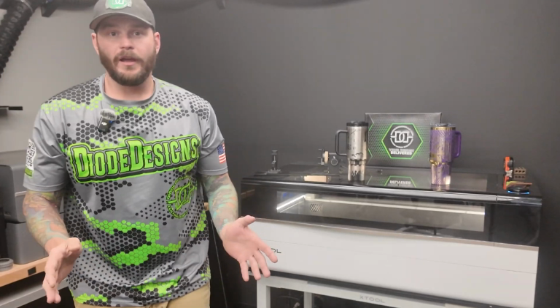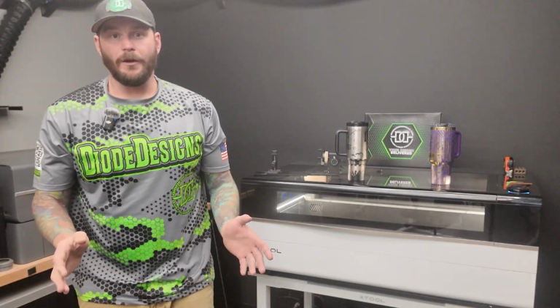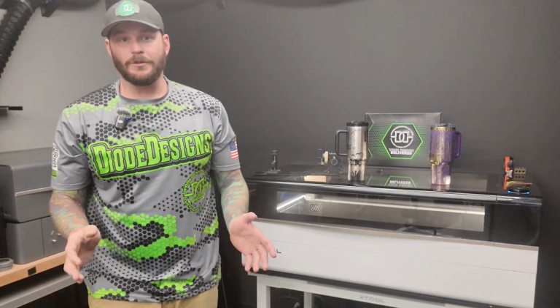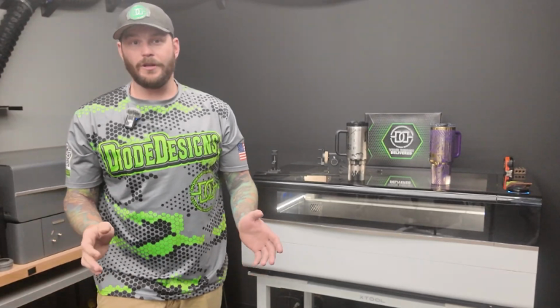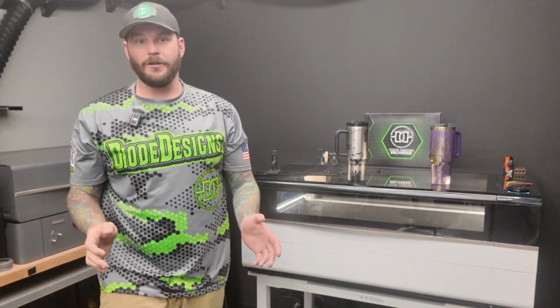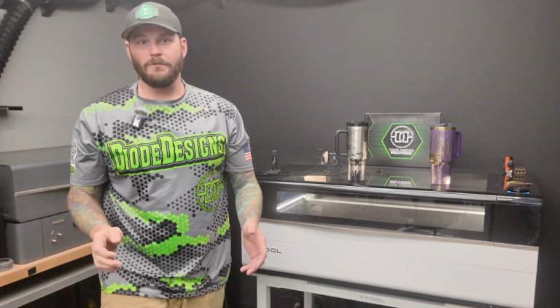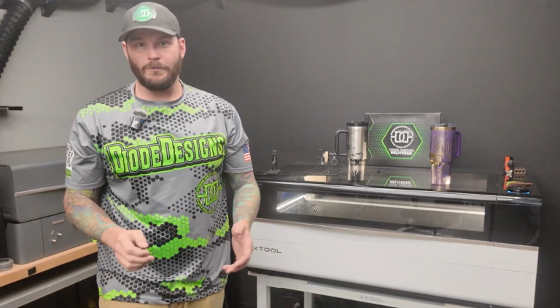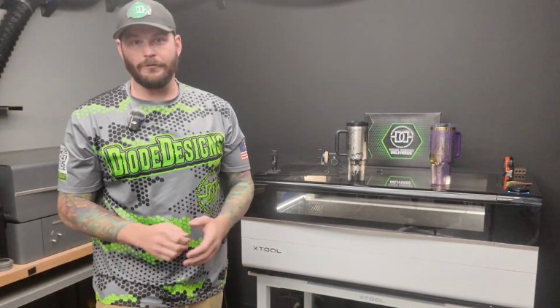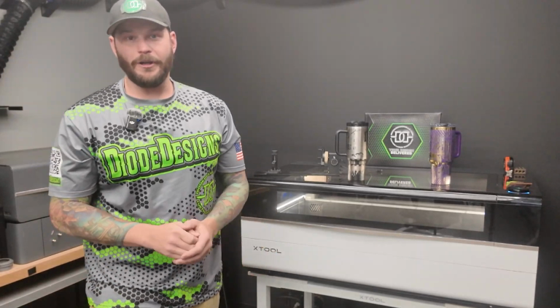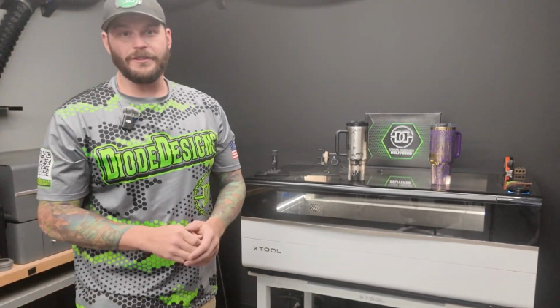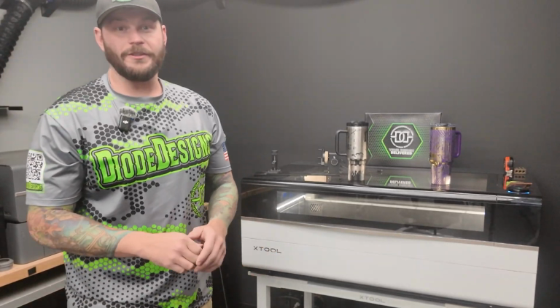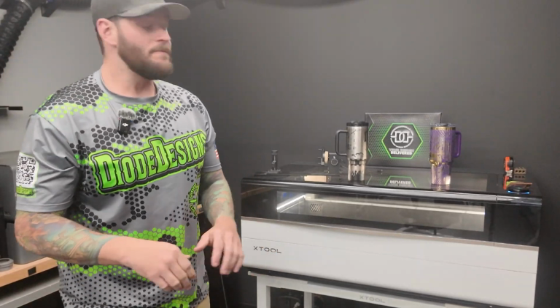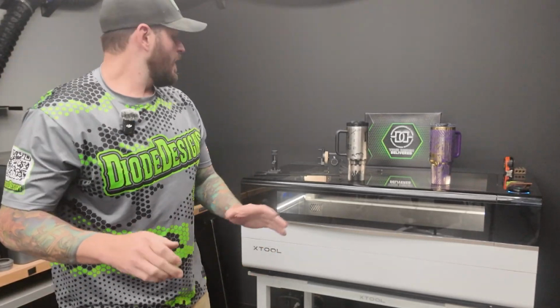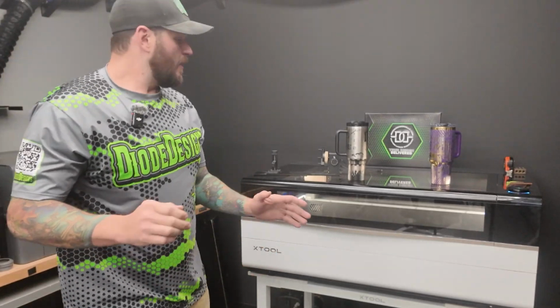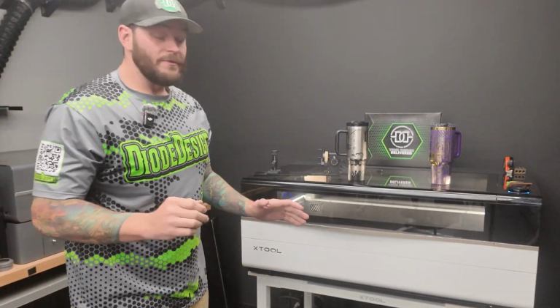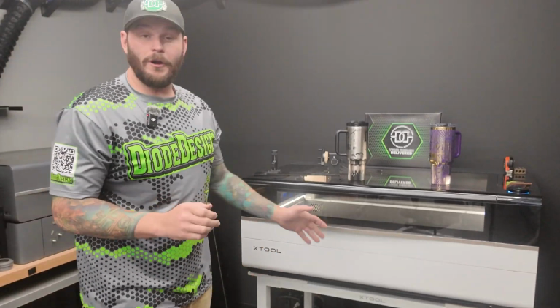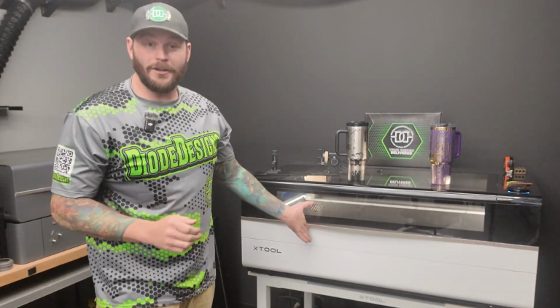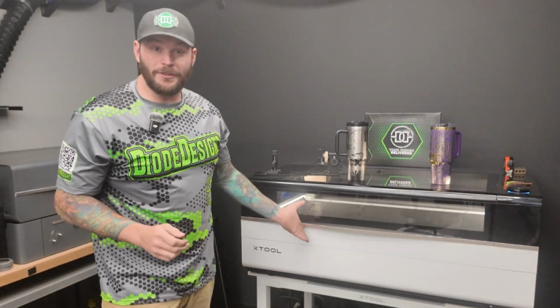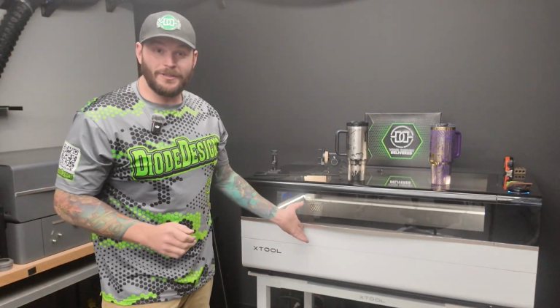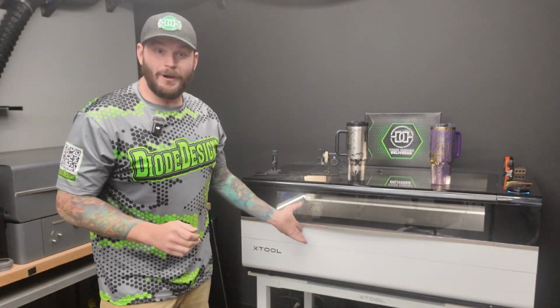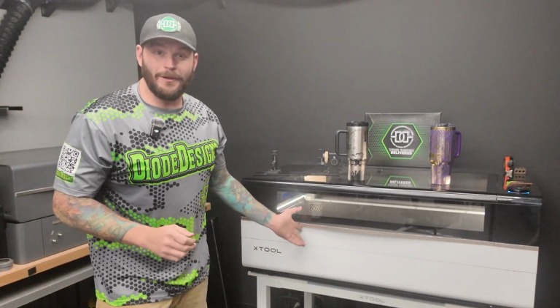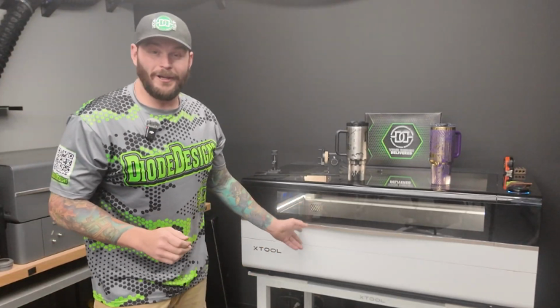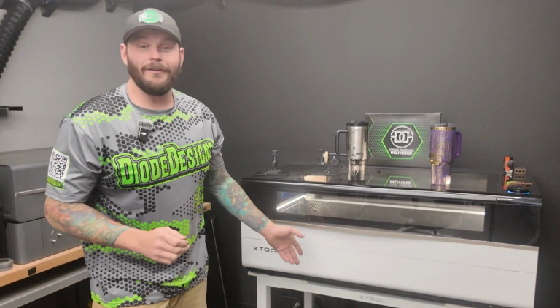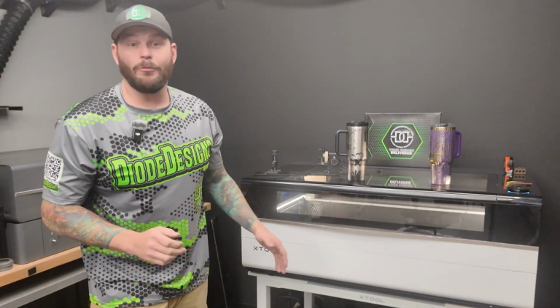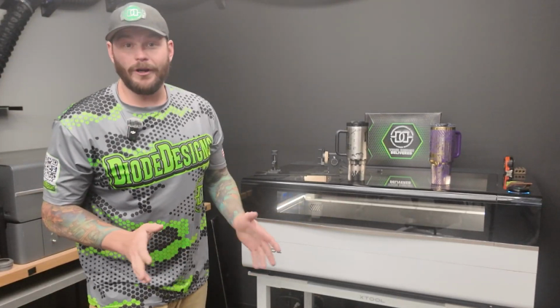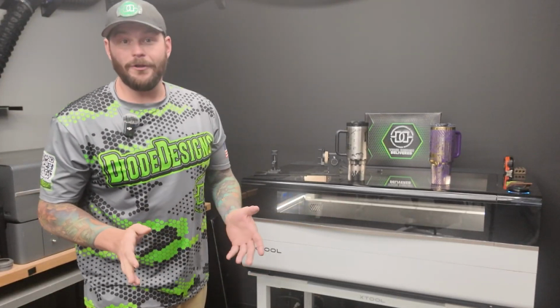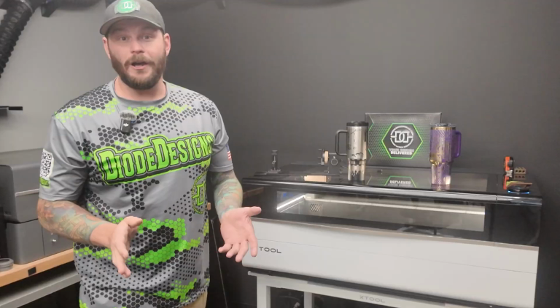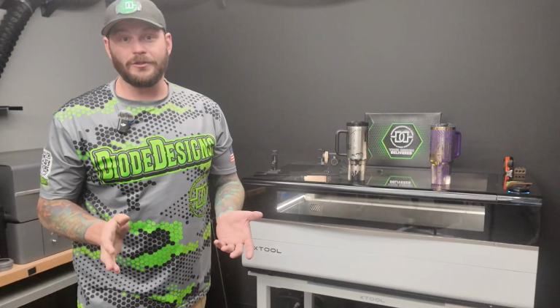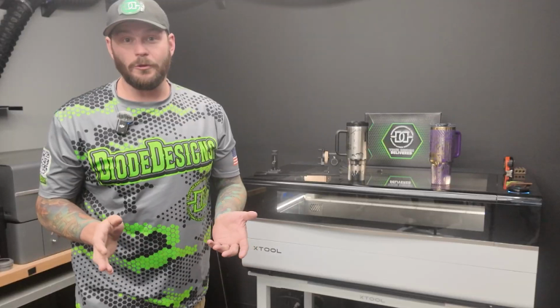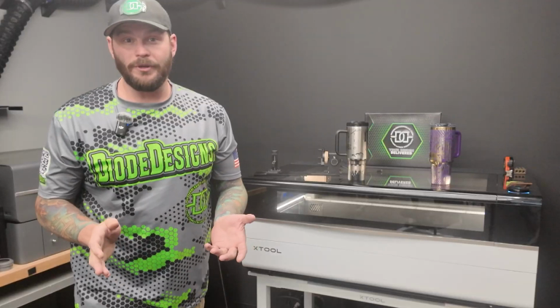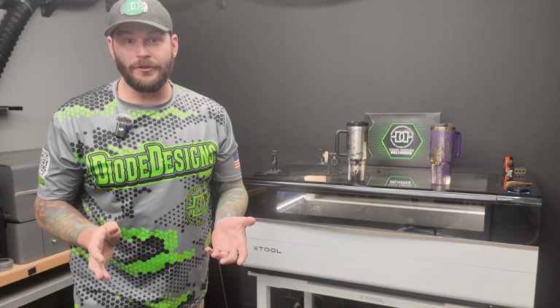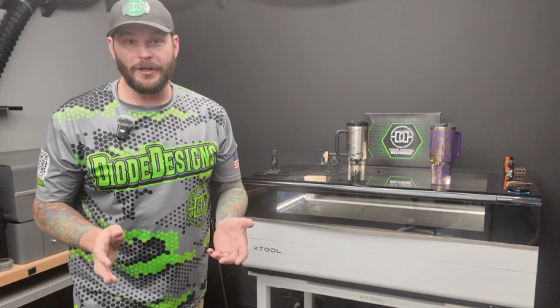Hey, what's going on y'all? Mike from Dow Designs here. So as you can see behind me, I have the brand new X-Tool P3.